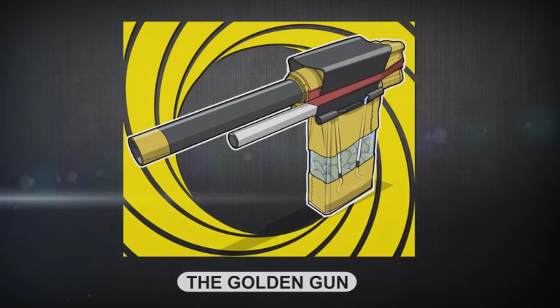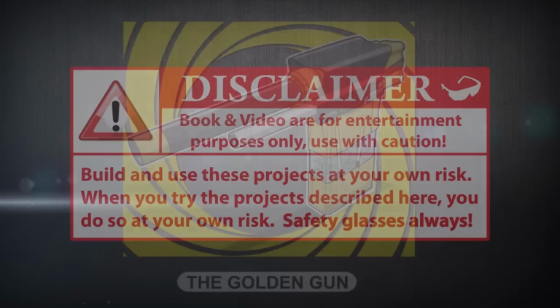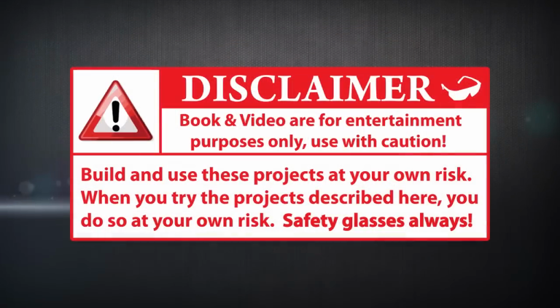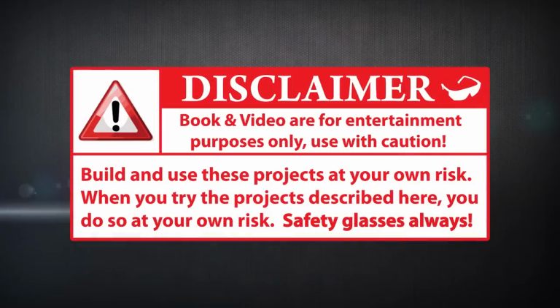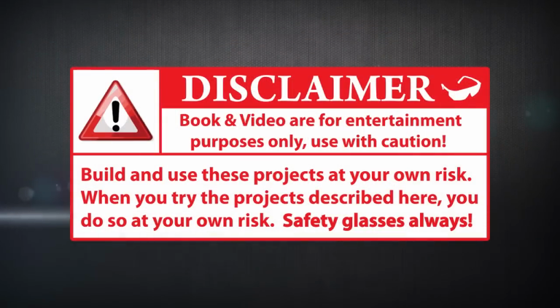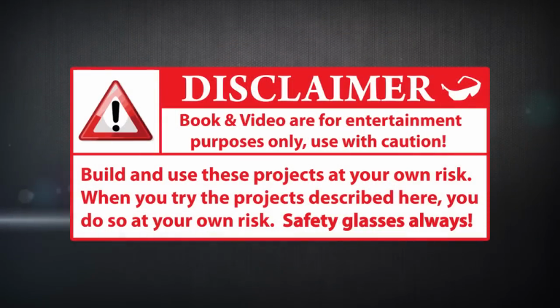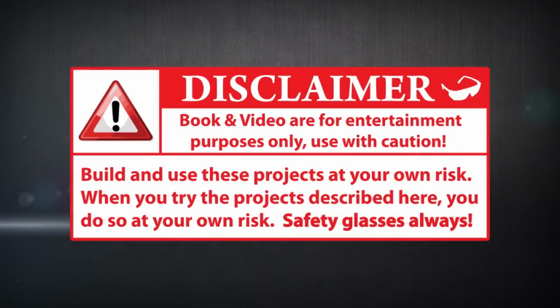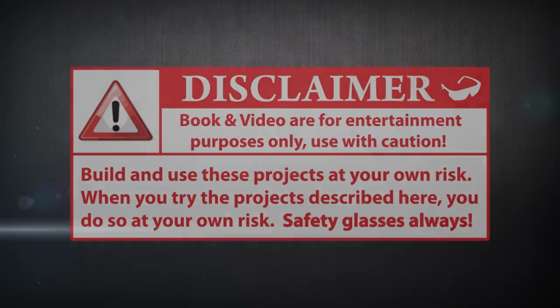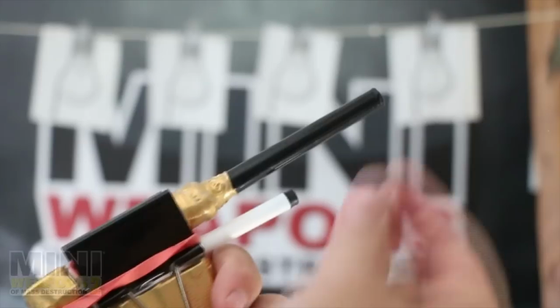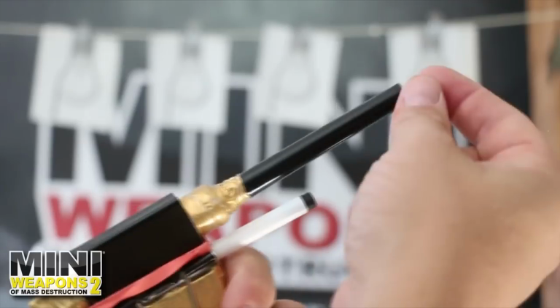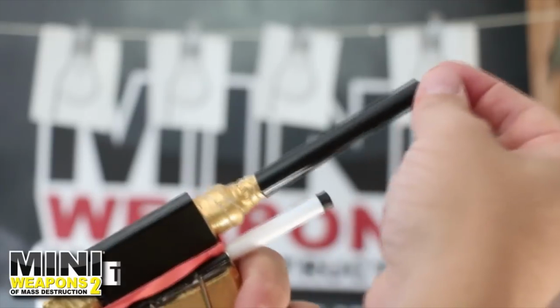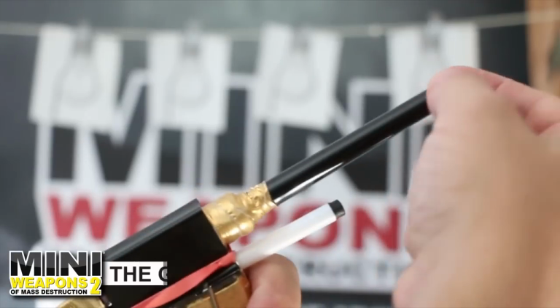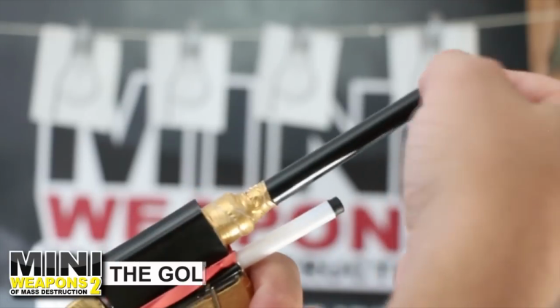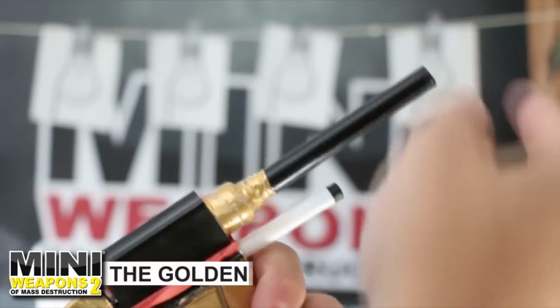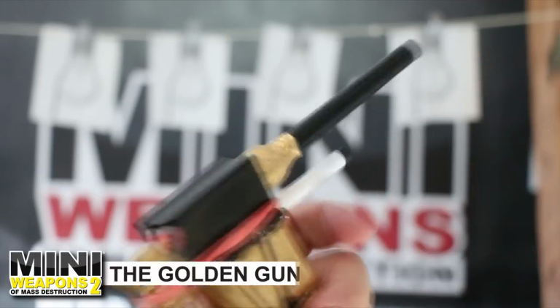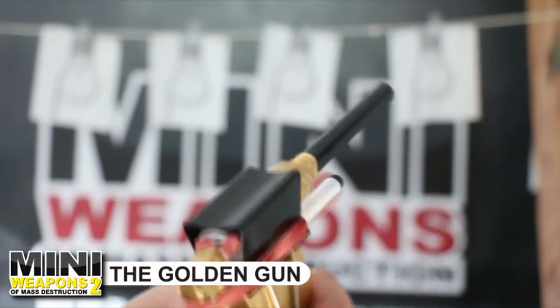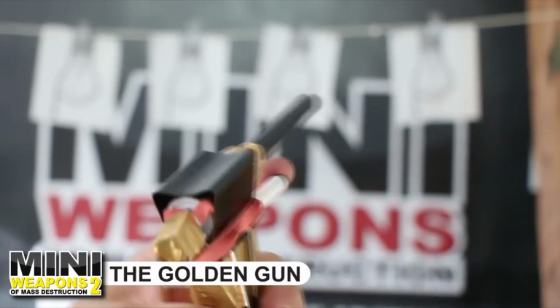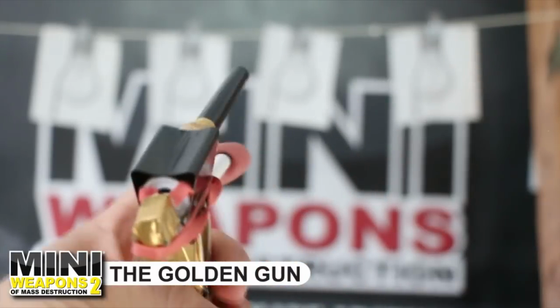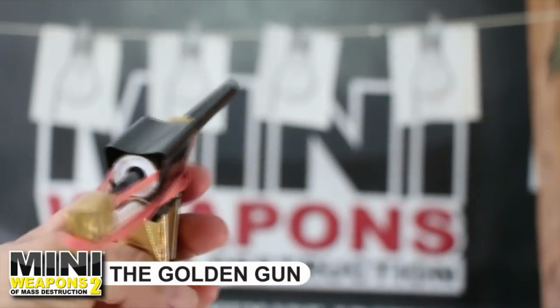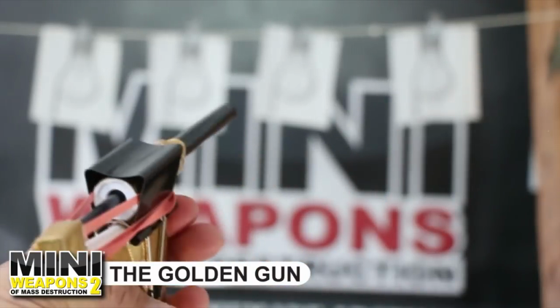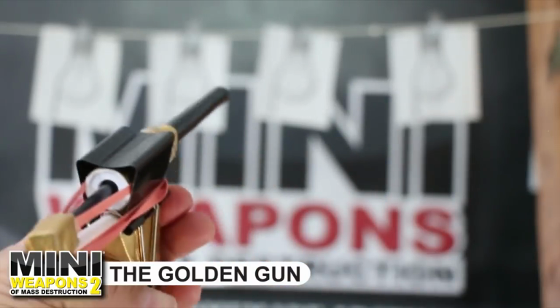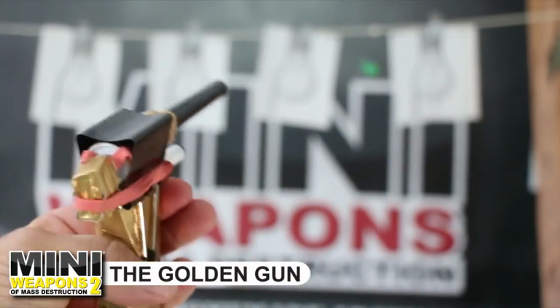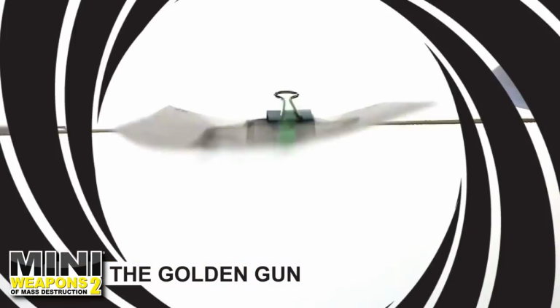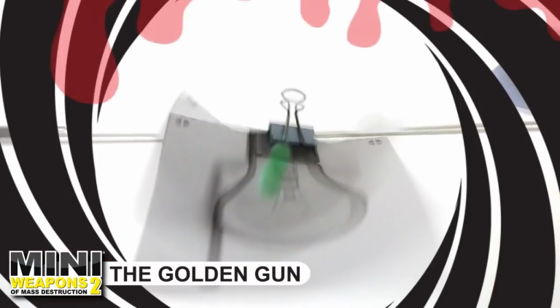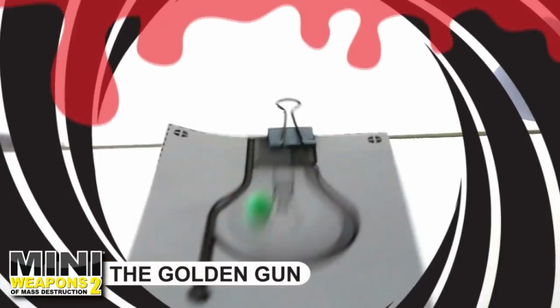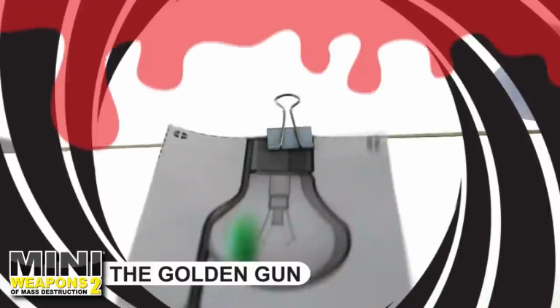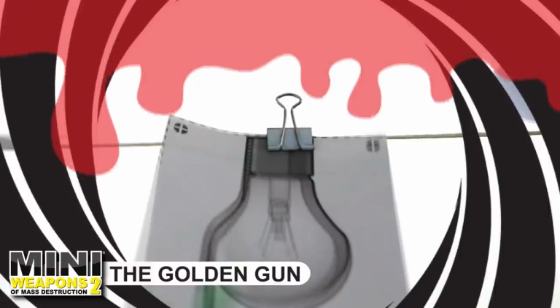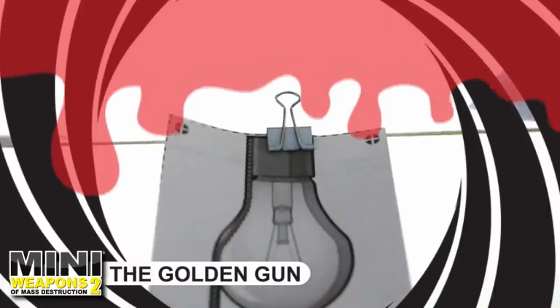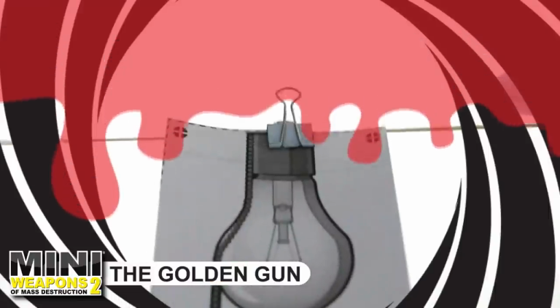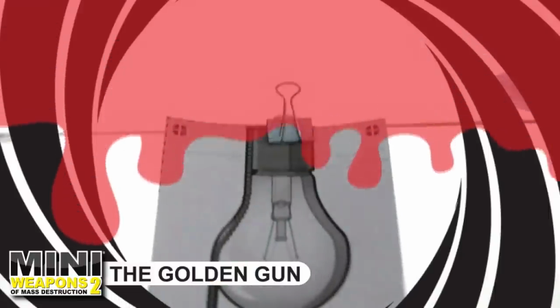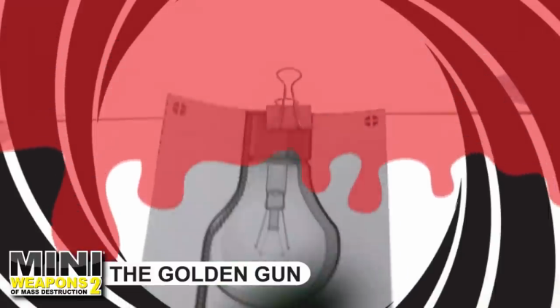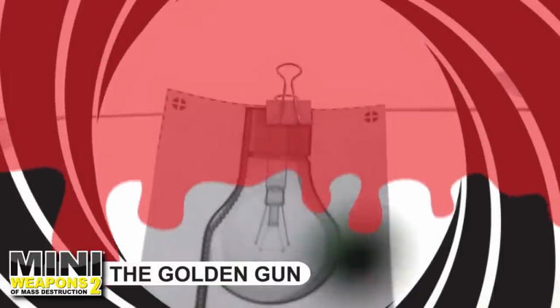Entertainment purposes only. In this project we're going to assemble a firing bowling gun from office supplies.